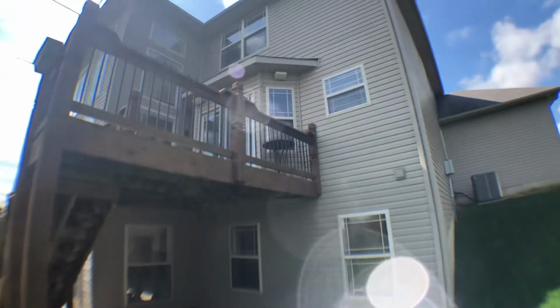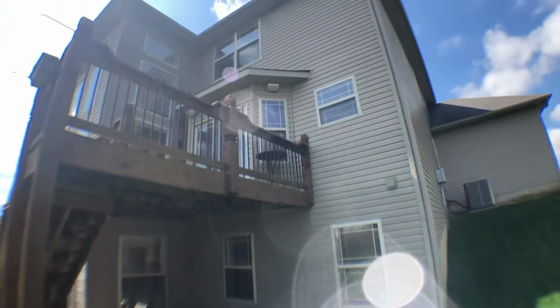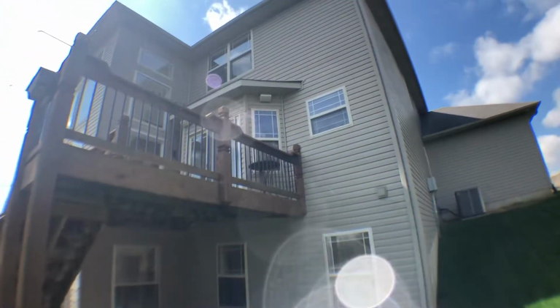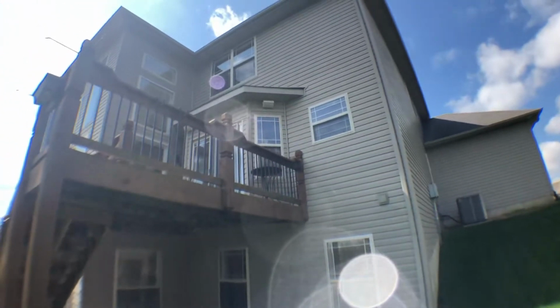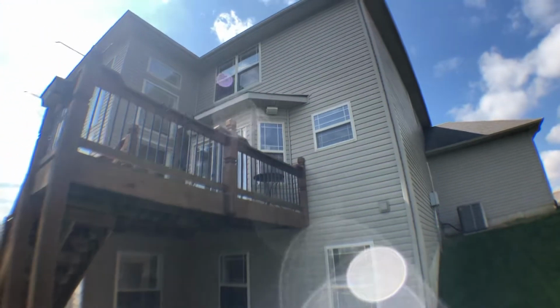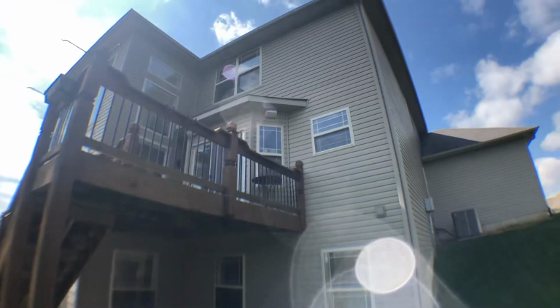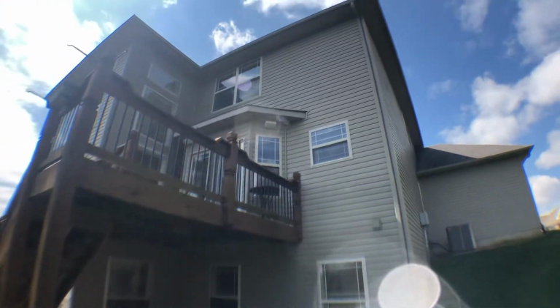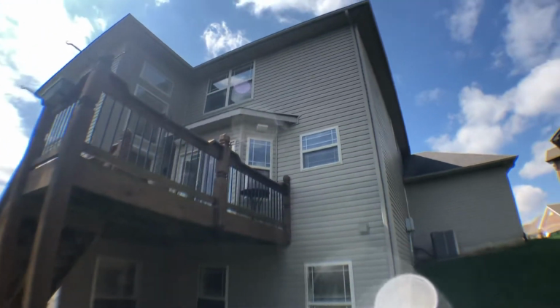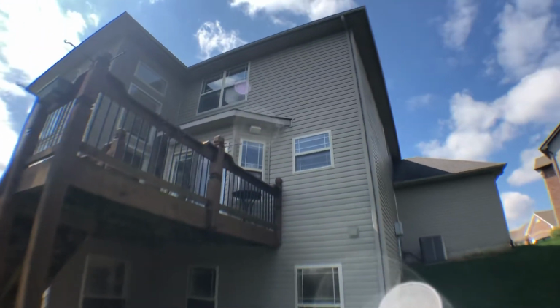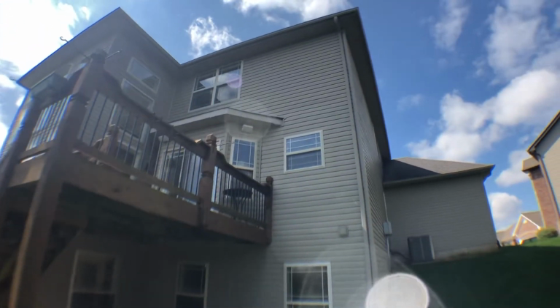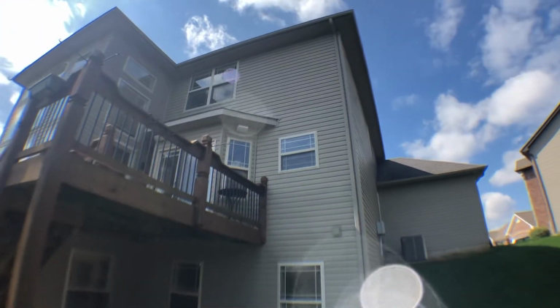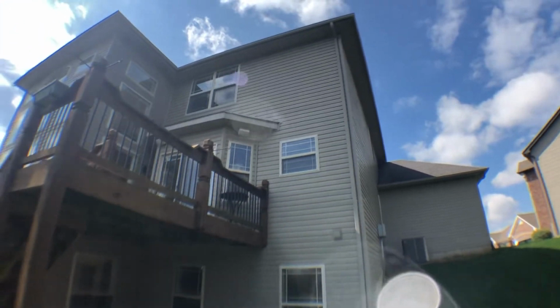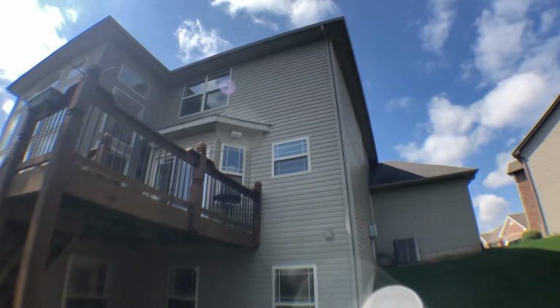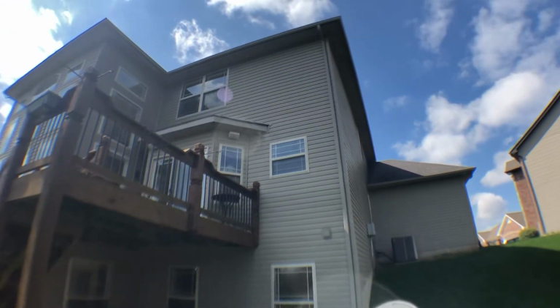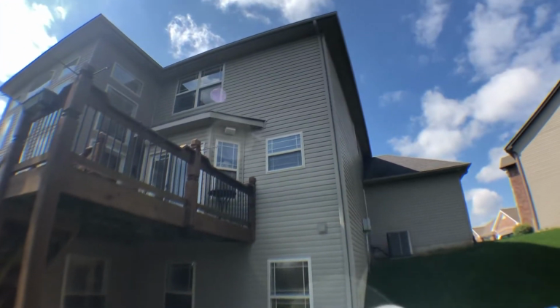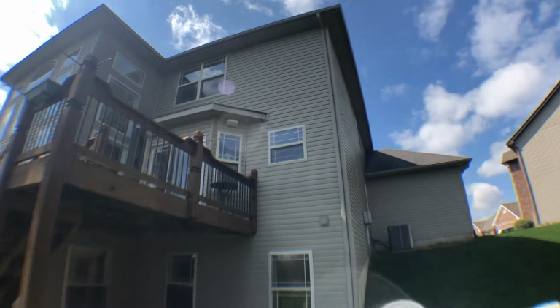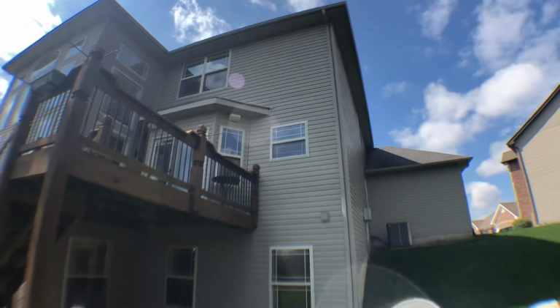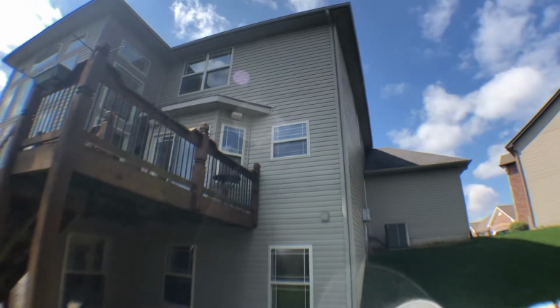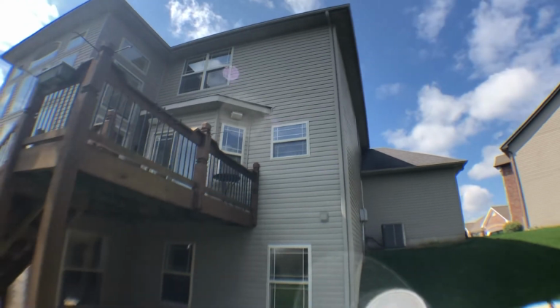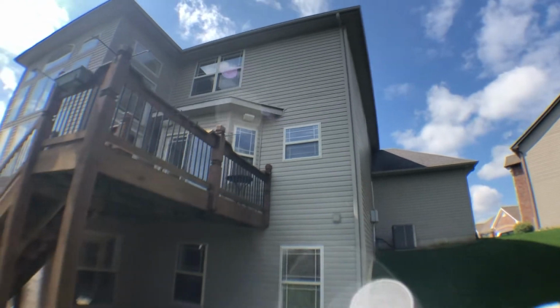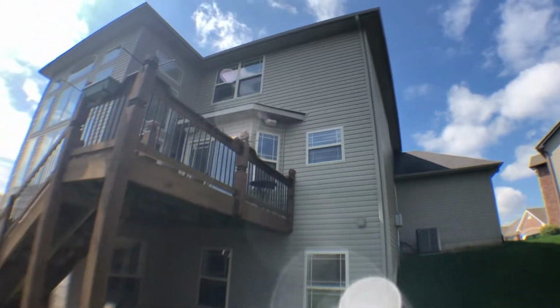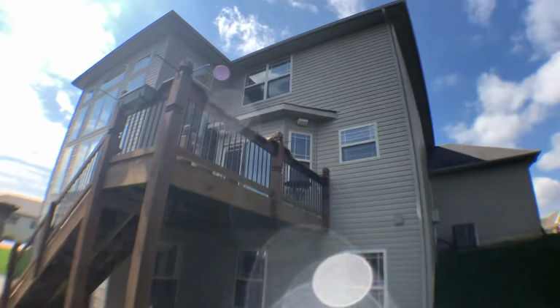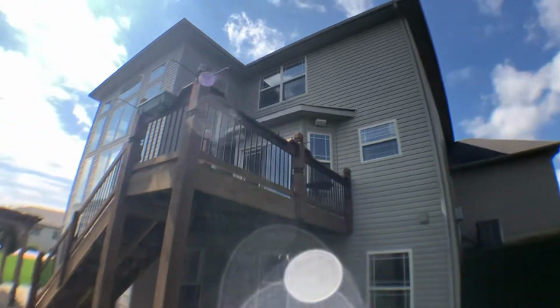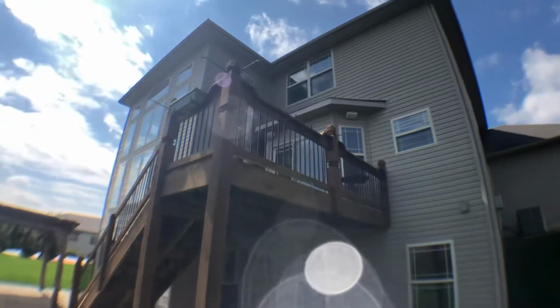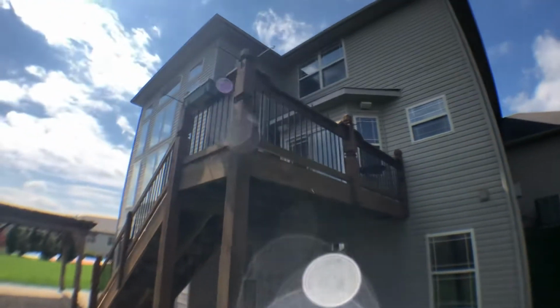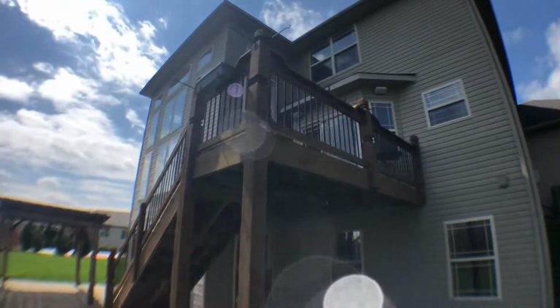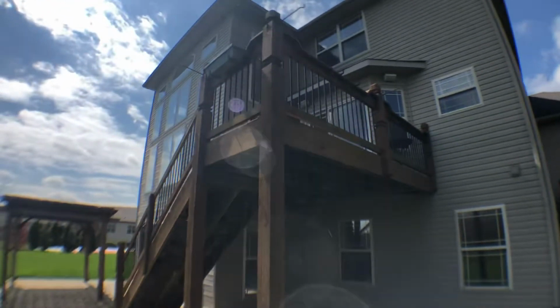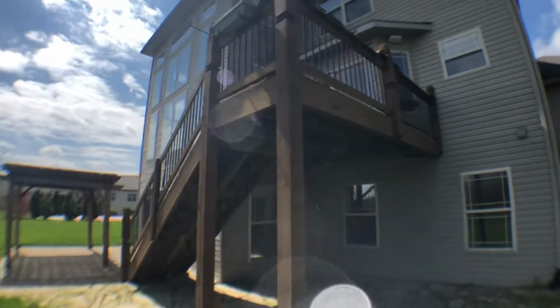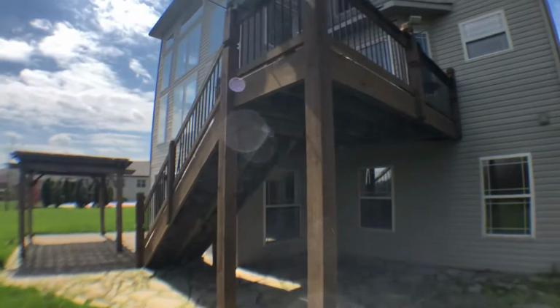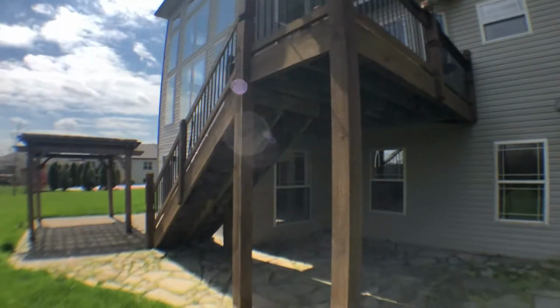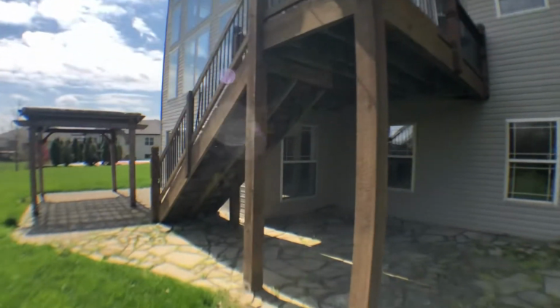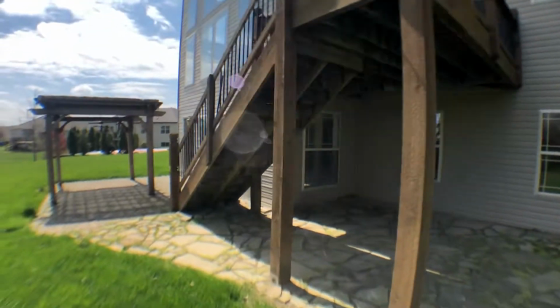Looks like there are outside speakers. All the eaves are covered in. Needs a little bit of a power wash.